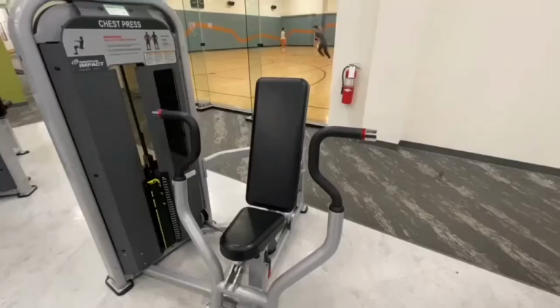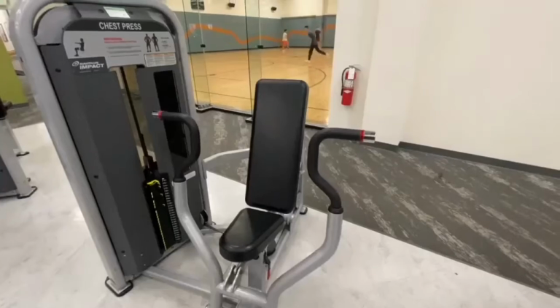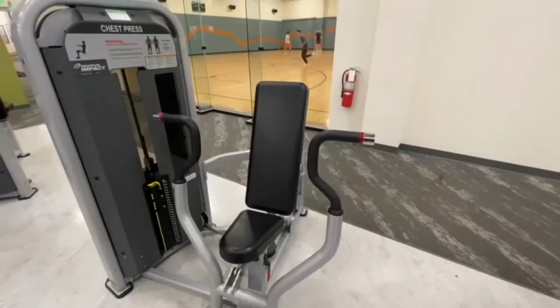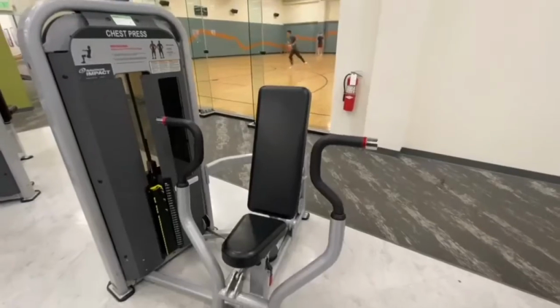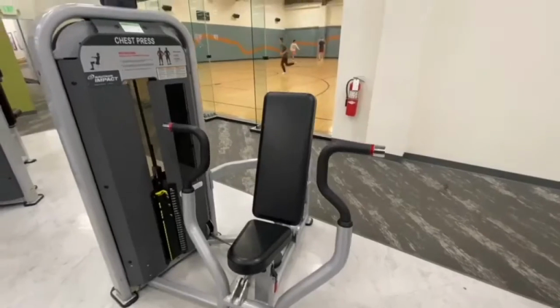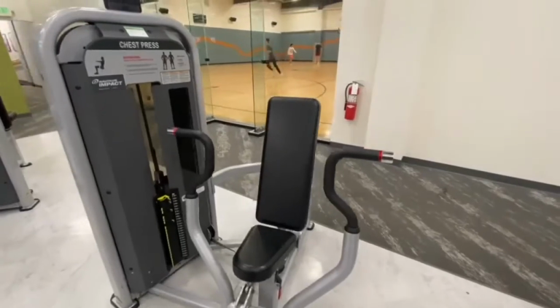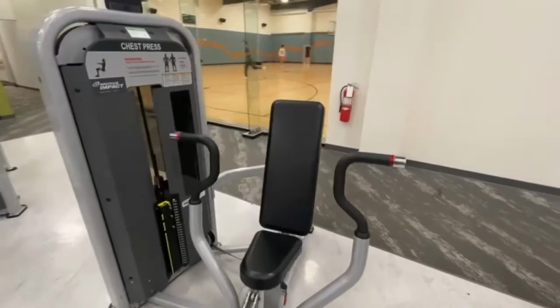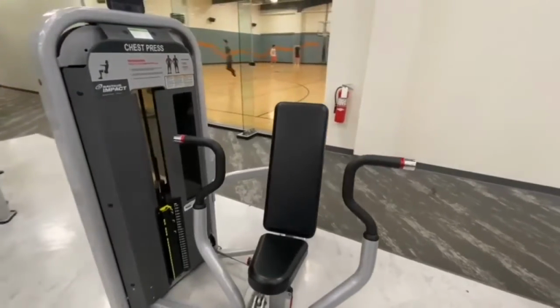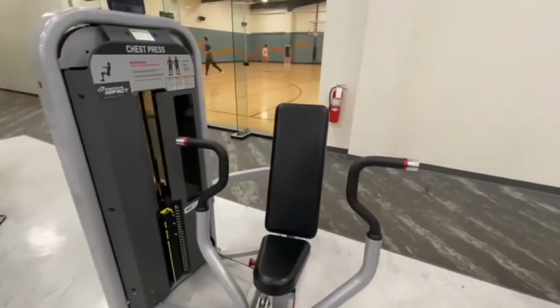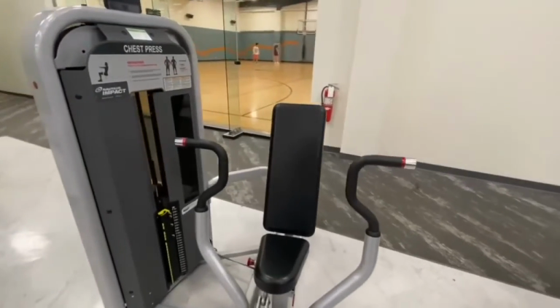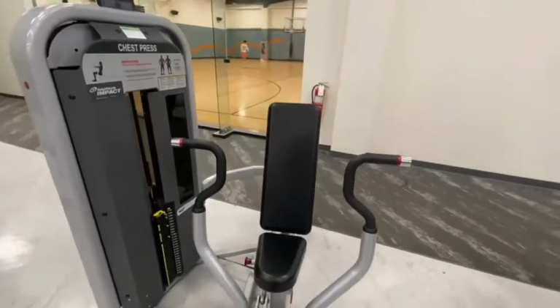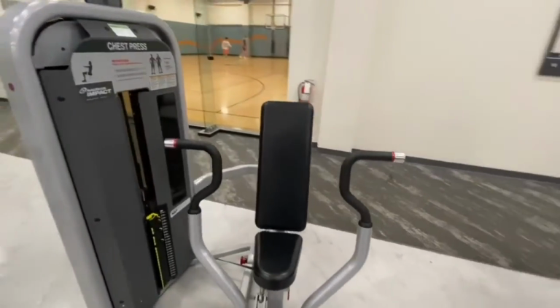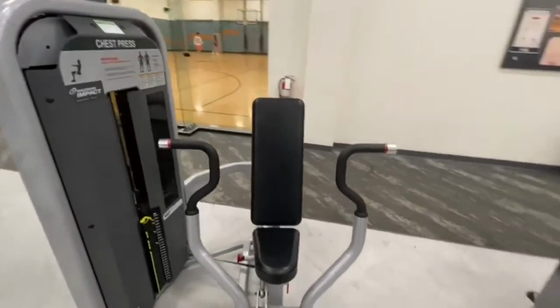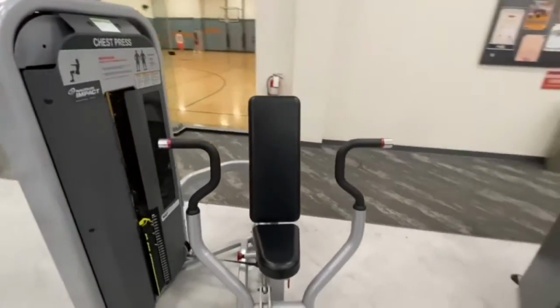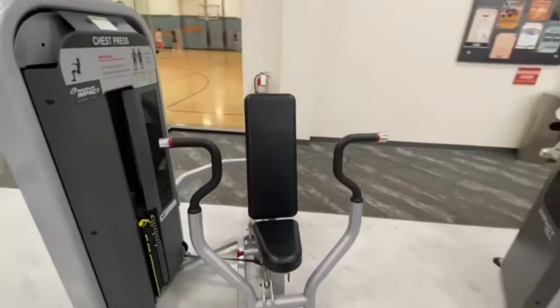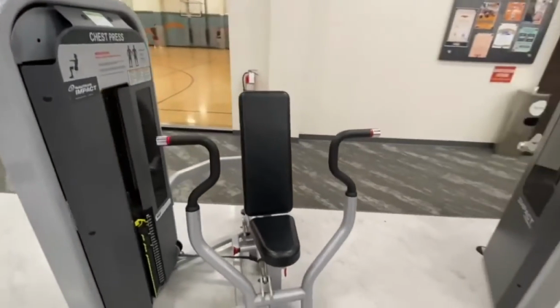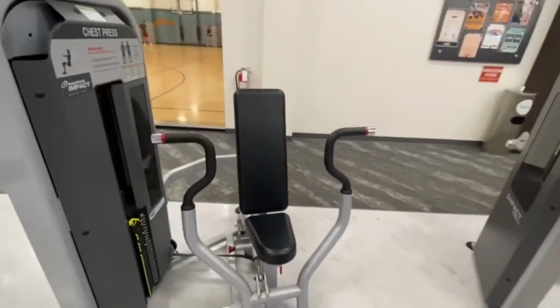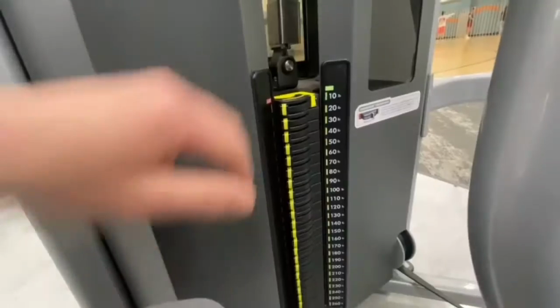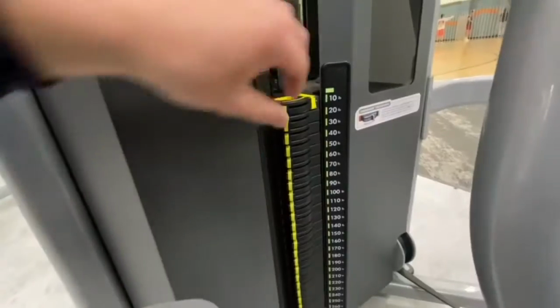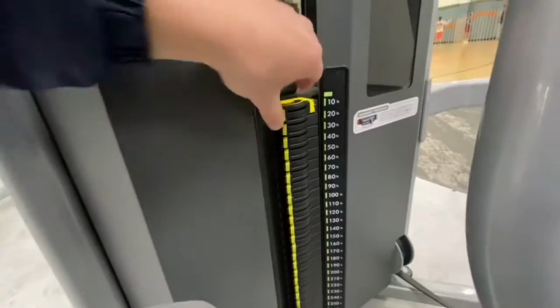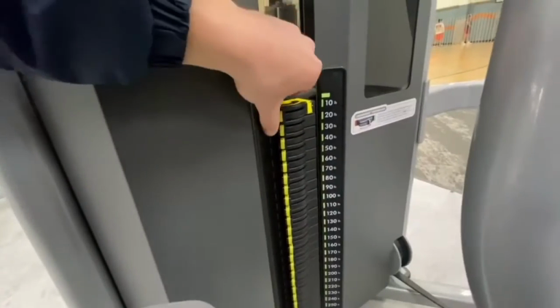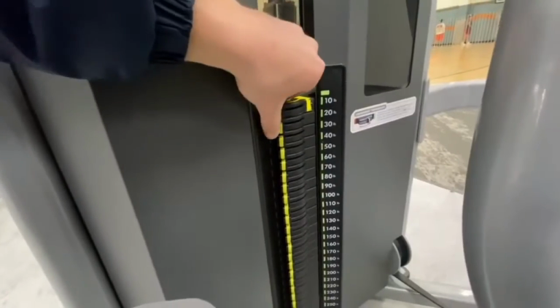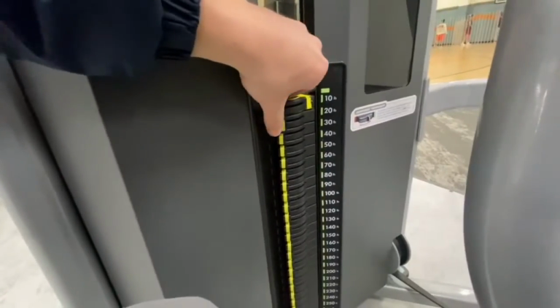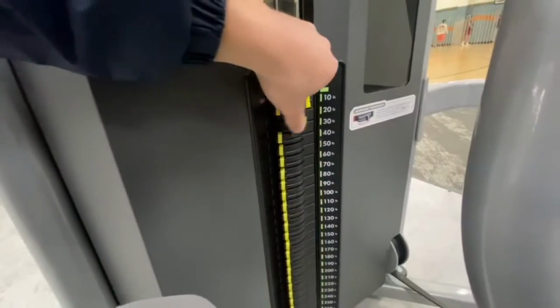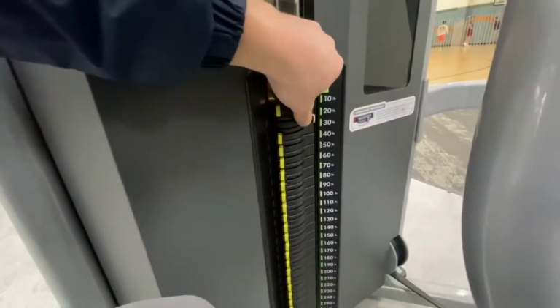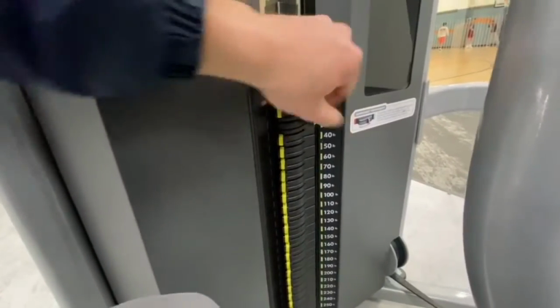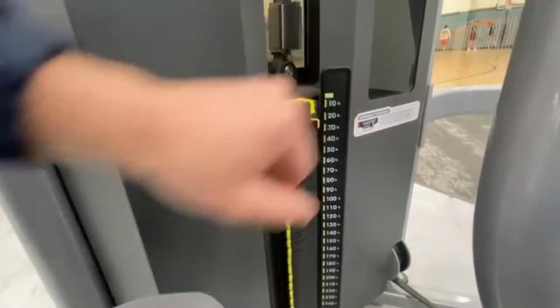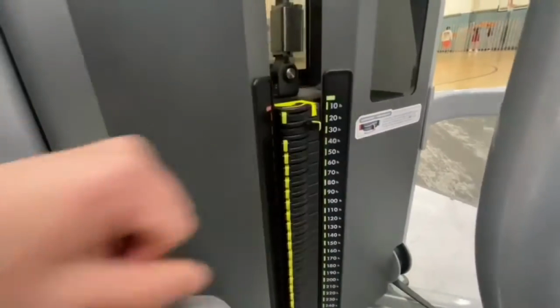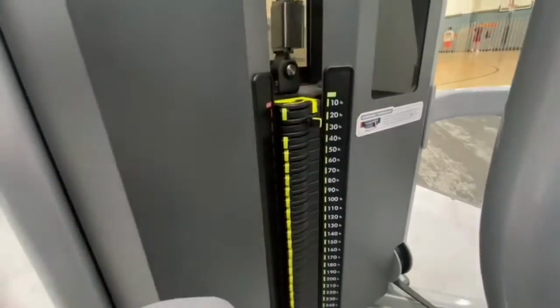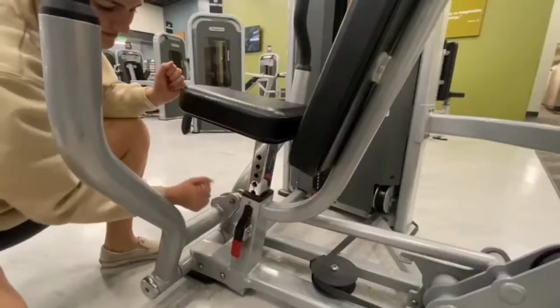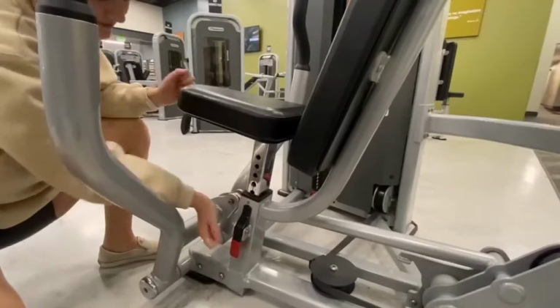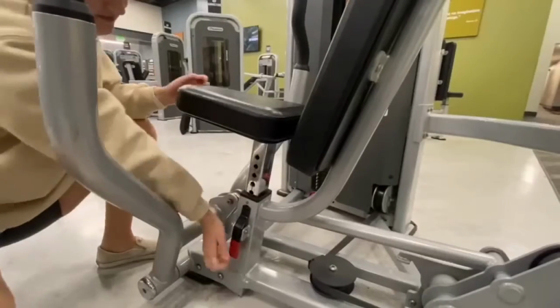This is the chest press machine. Start by selecting your weight by flipping the switch over to the right-hand side.